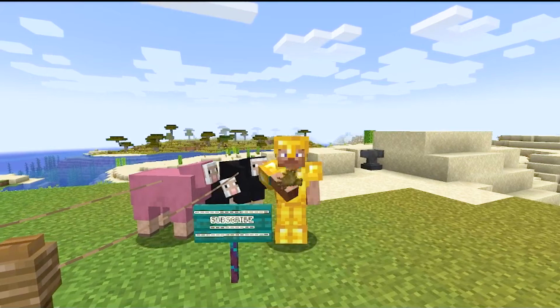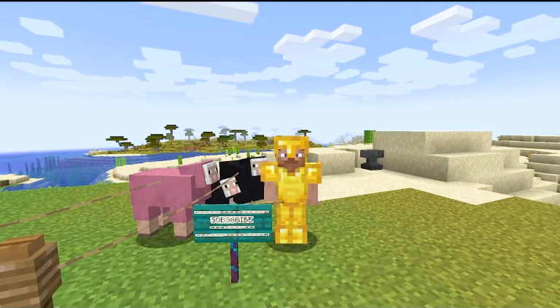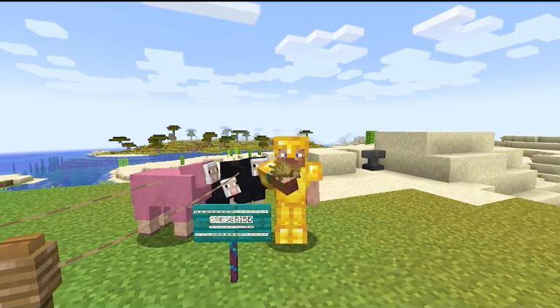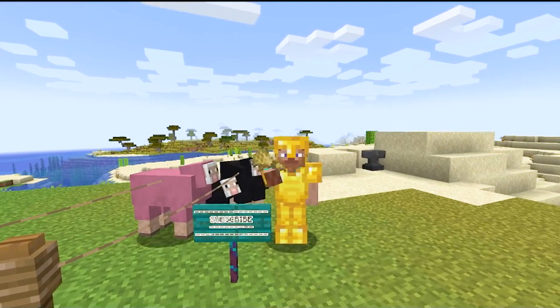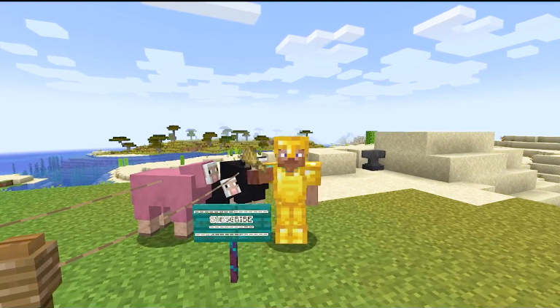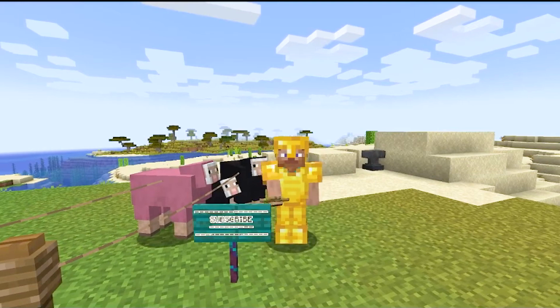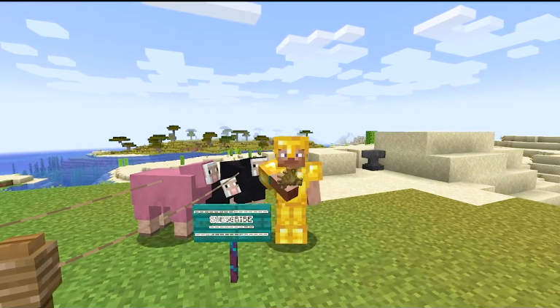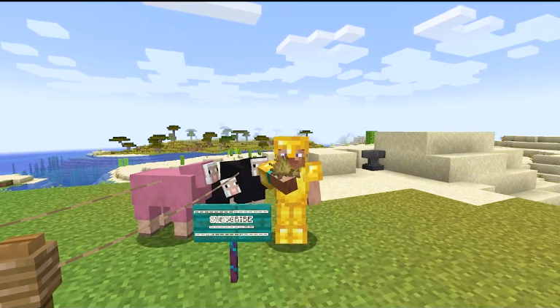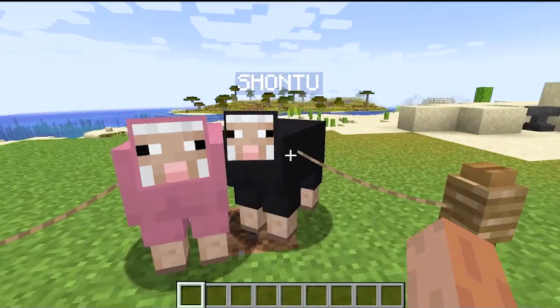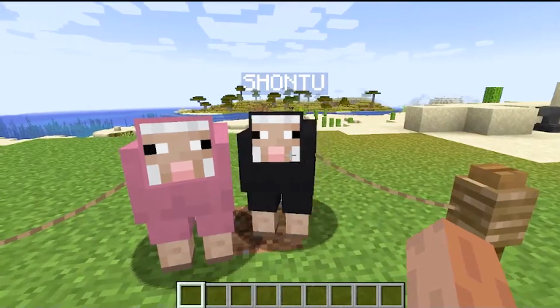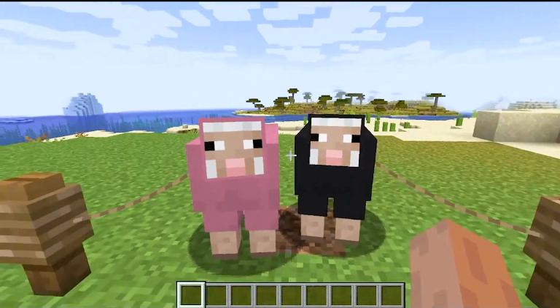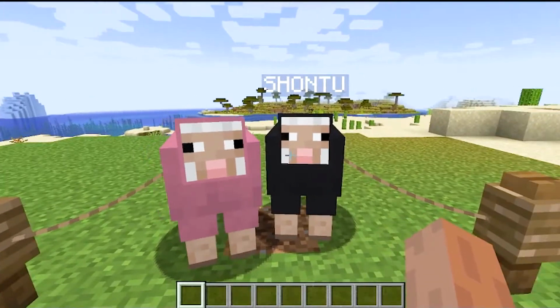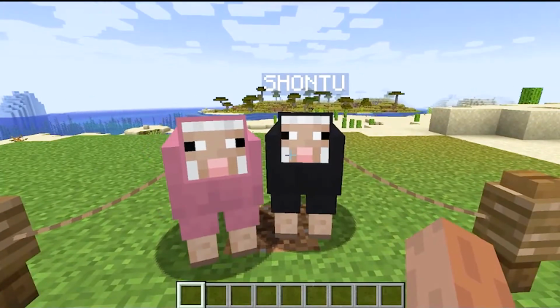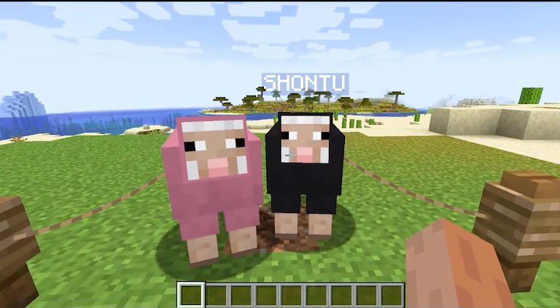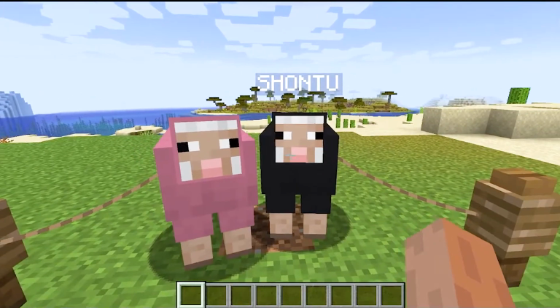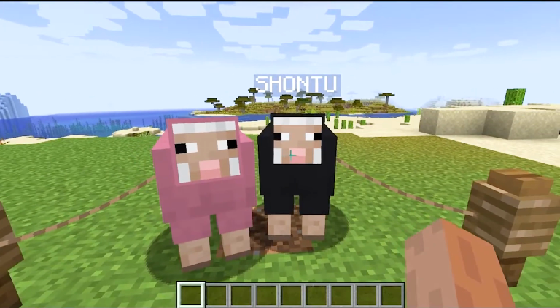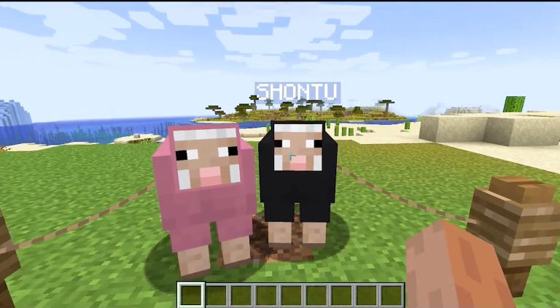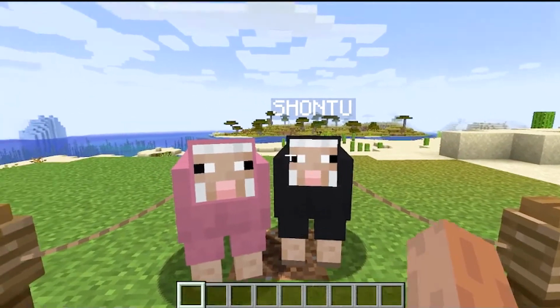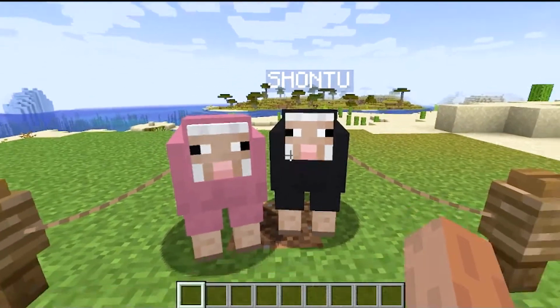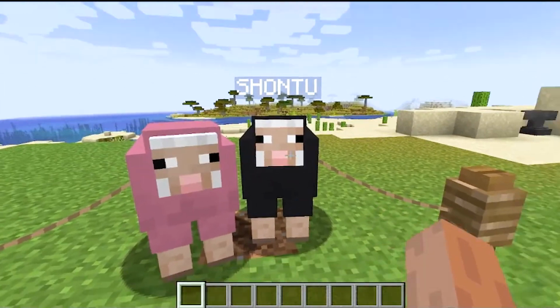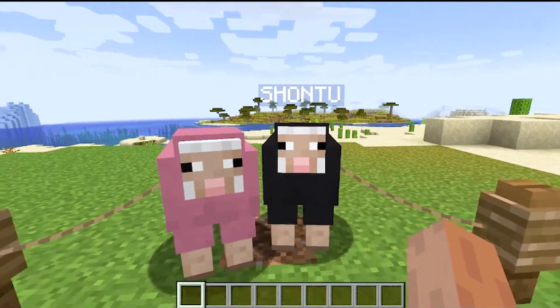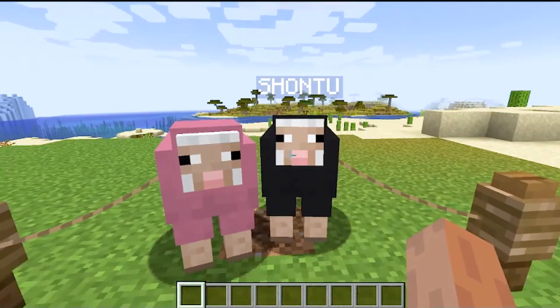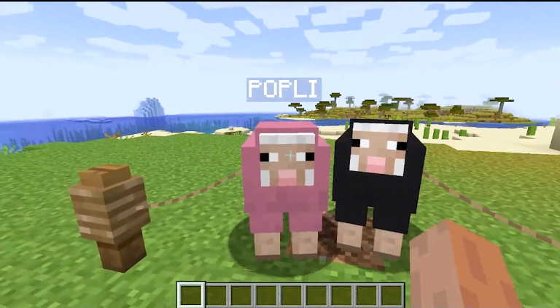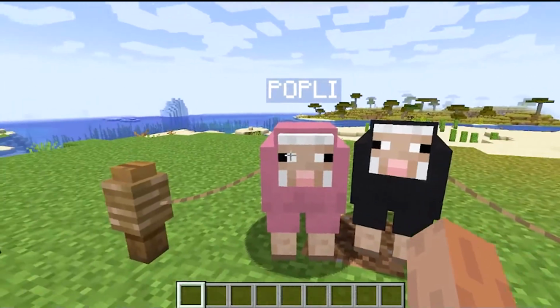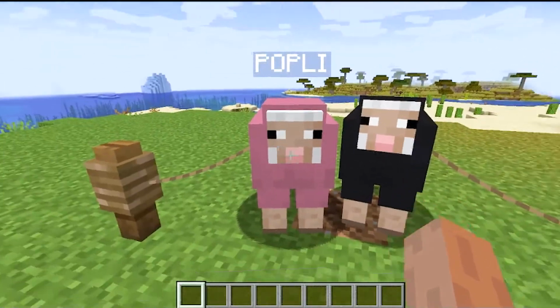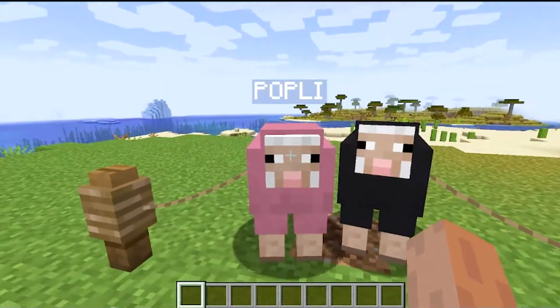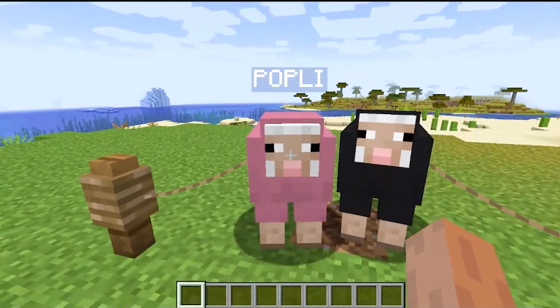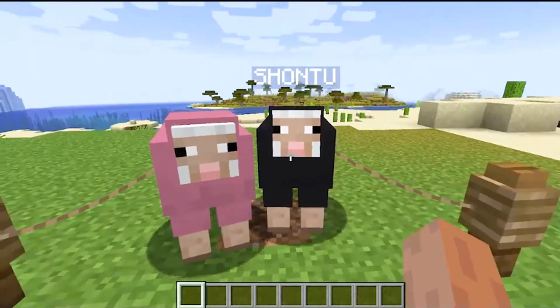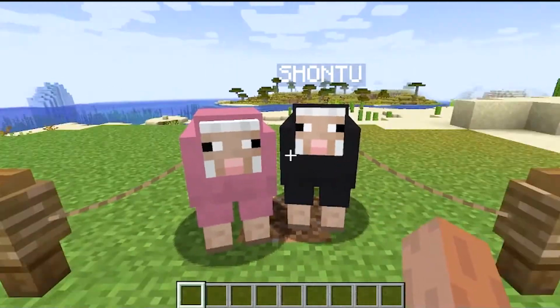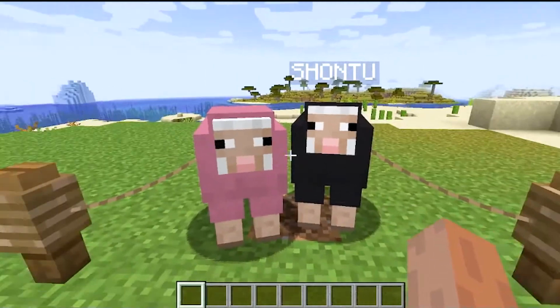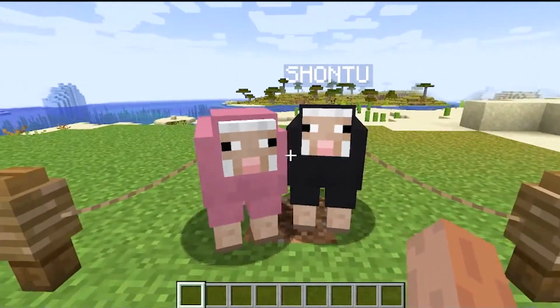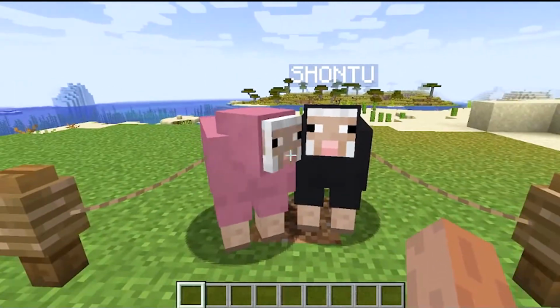Hi guys, welcome back to my channel. Today I am going to tell you how to do shontu and popli shonti.